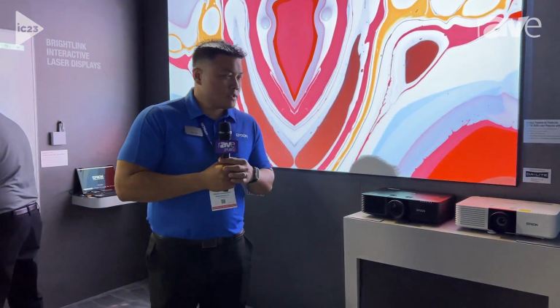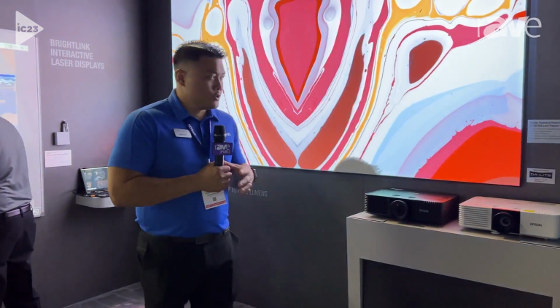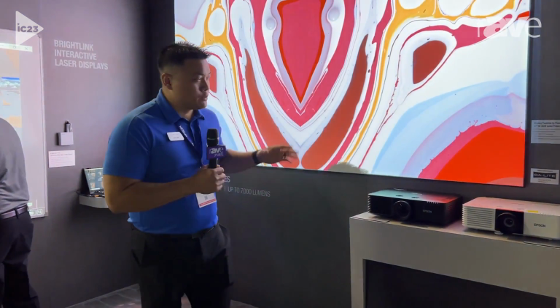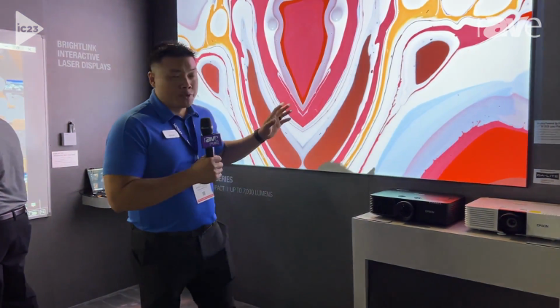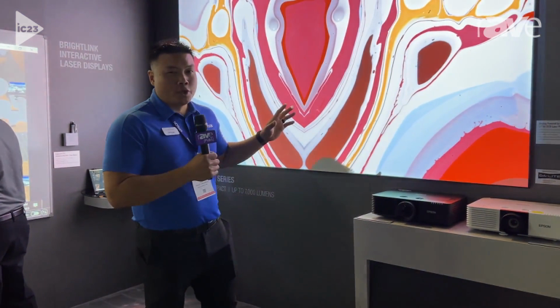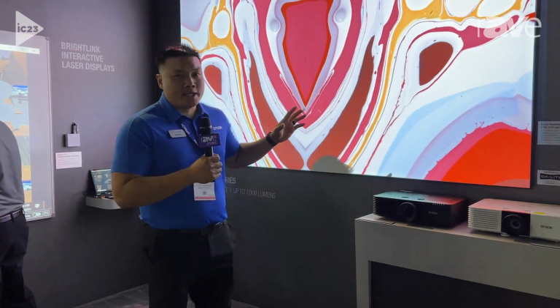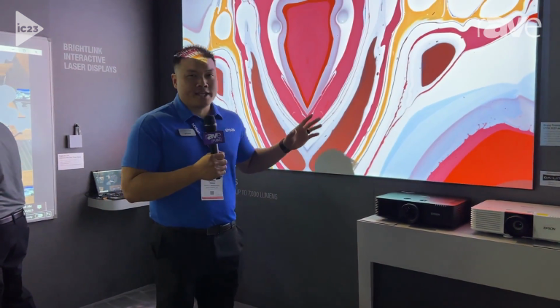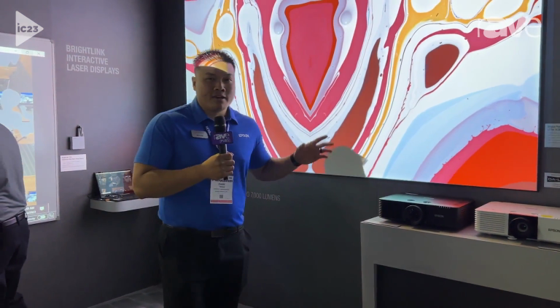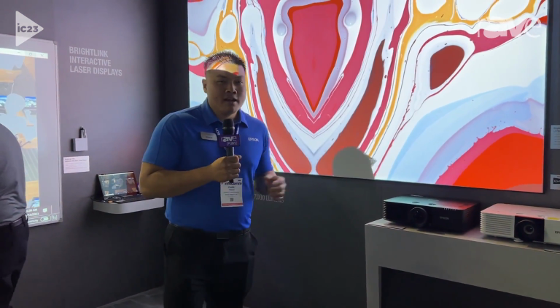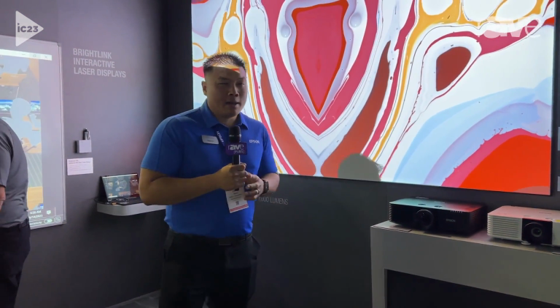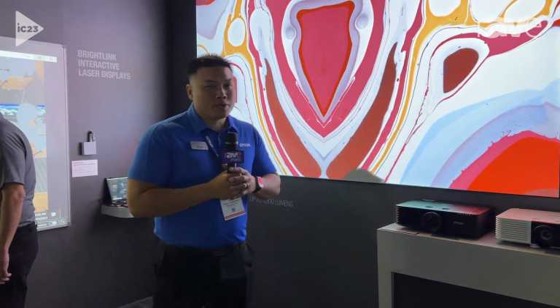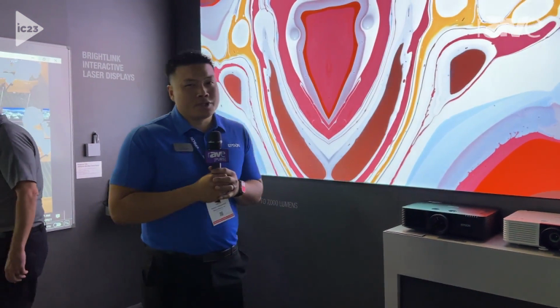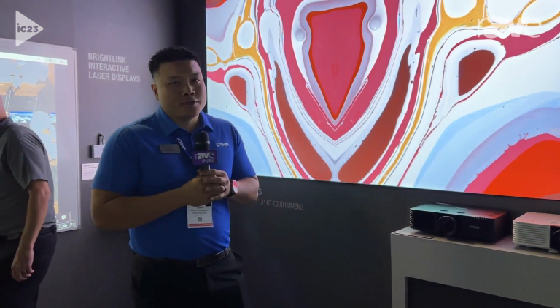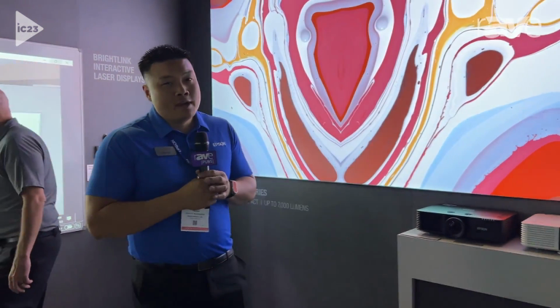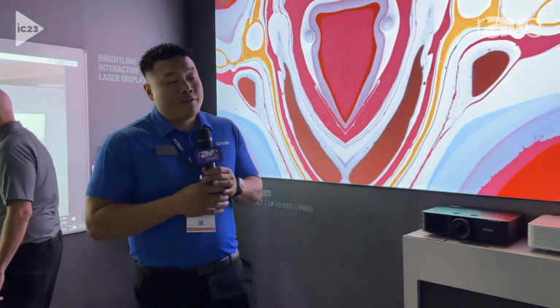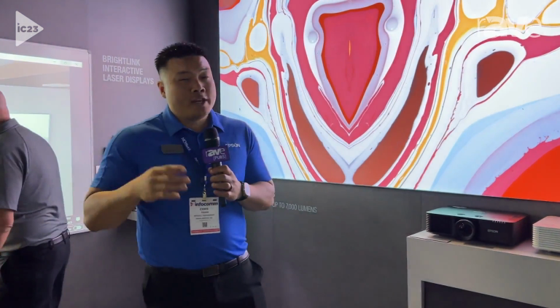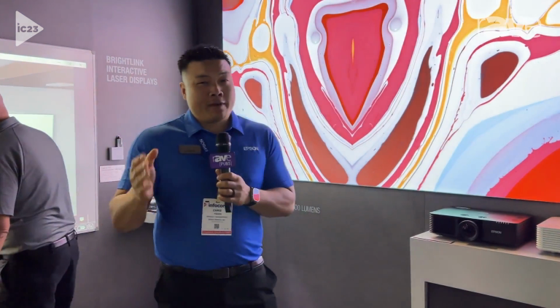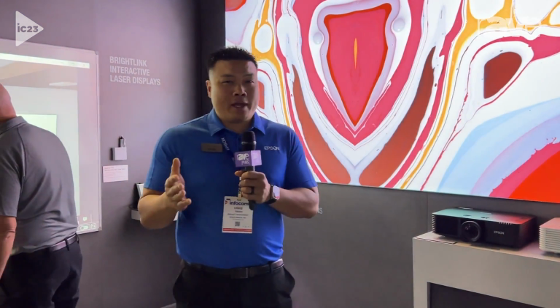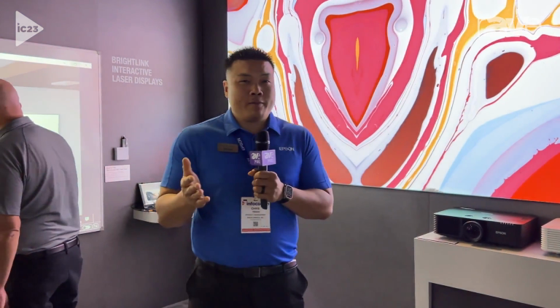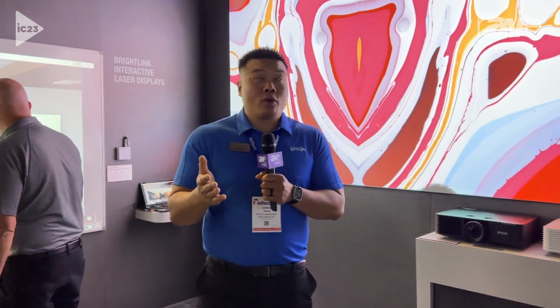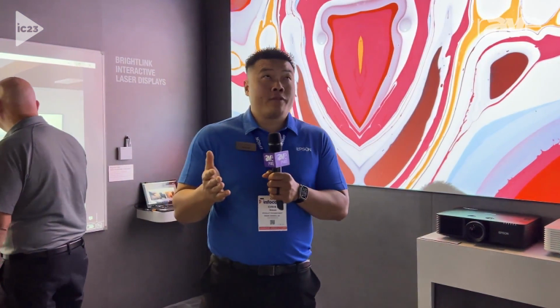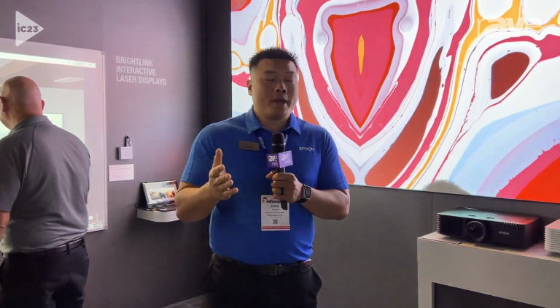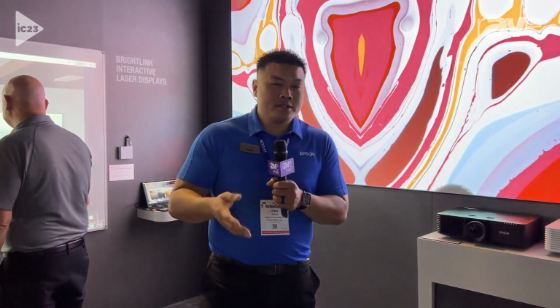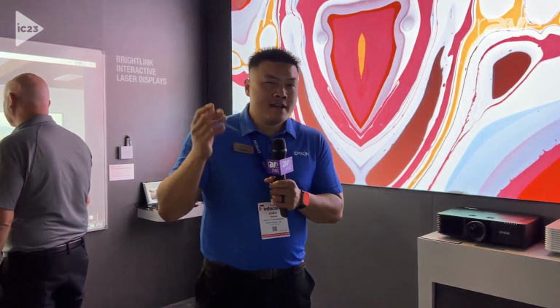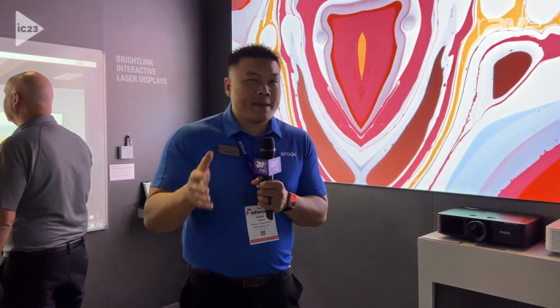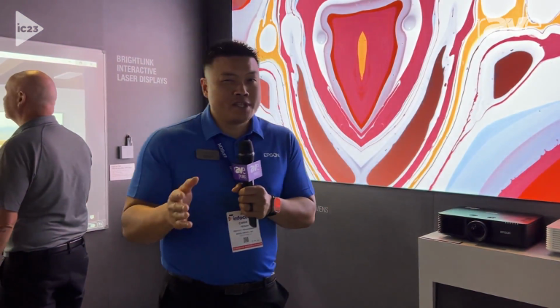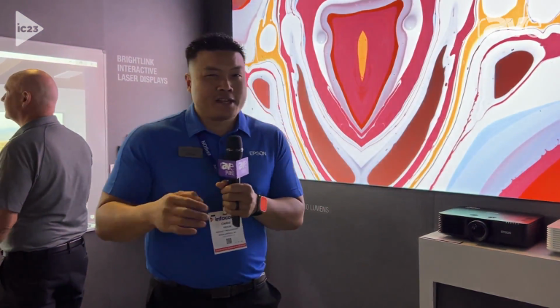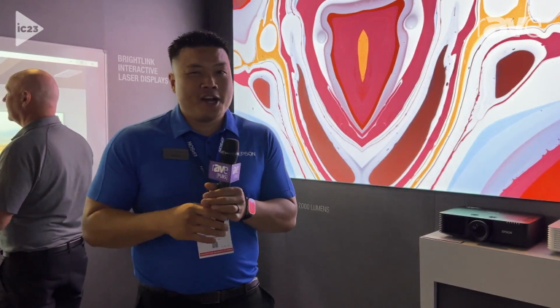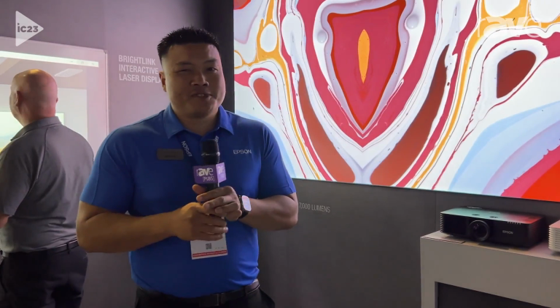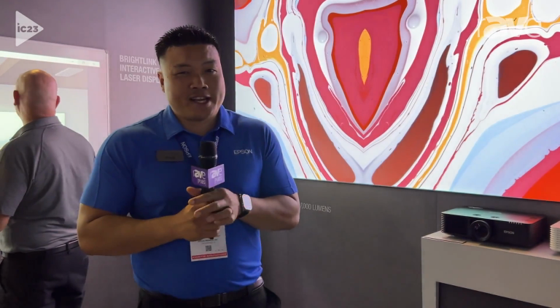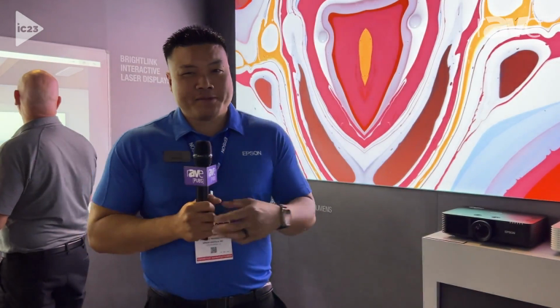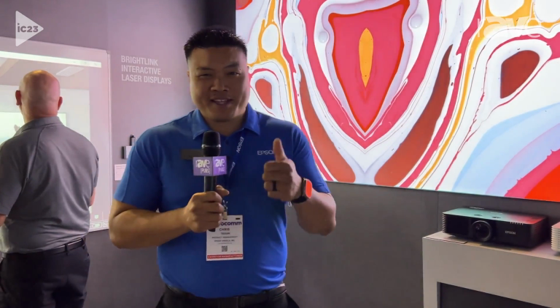So that's what we're showcasing here. I'm Chris Tegu. If you need any more information, check out Epson.com. Thanks.